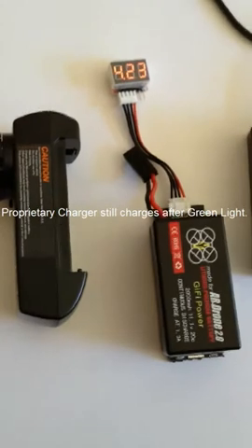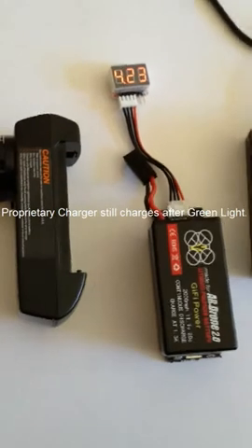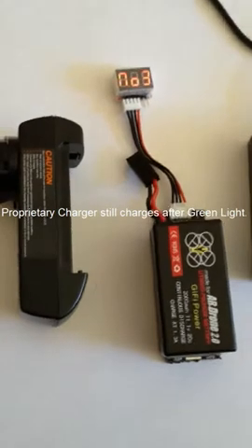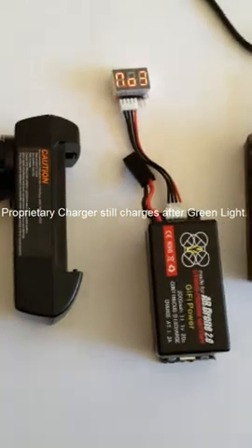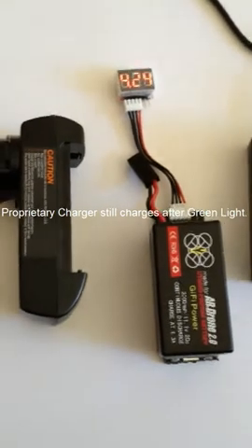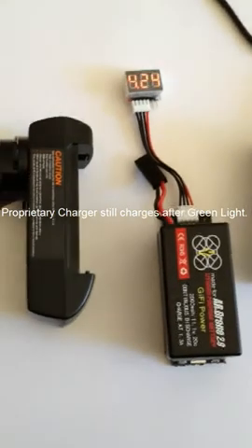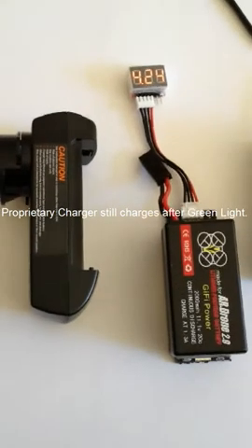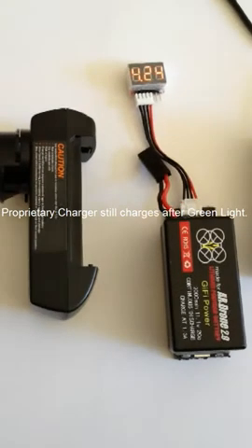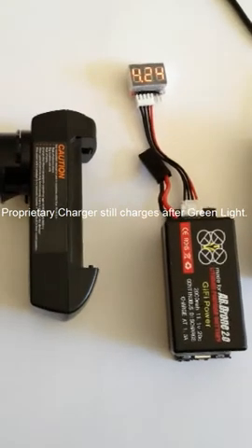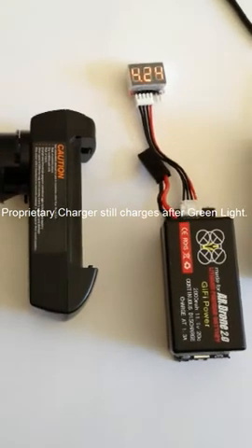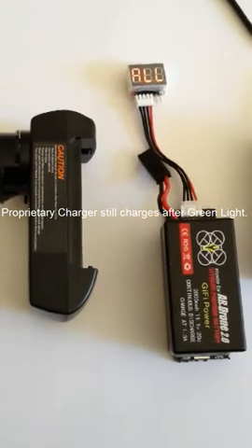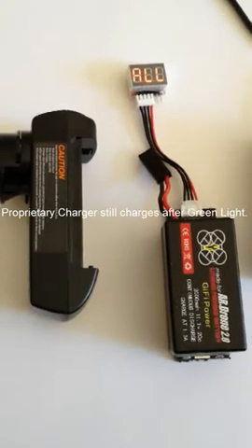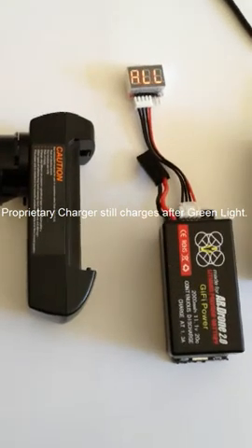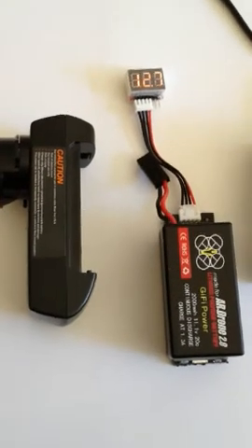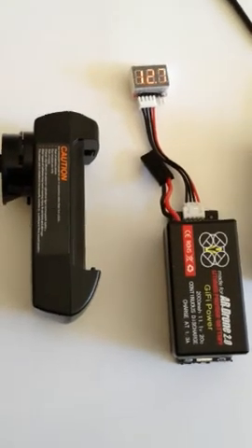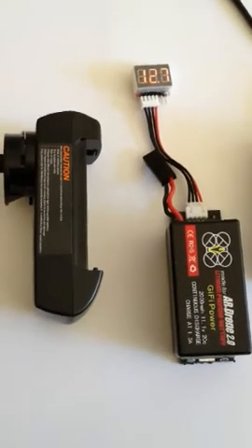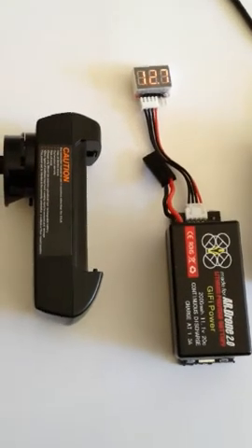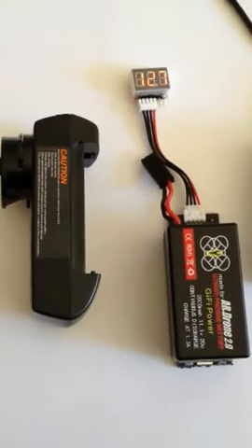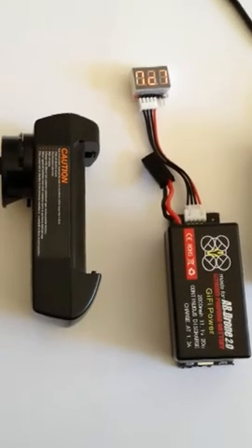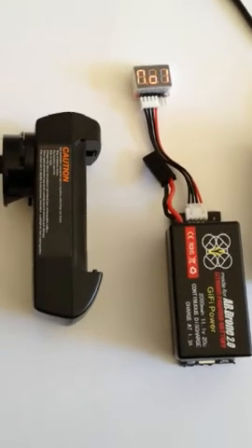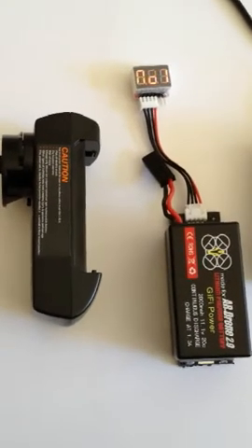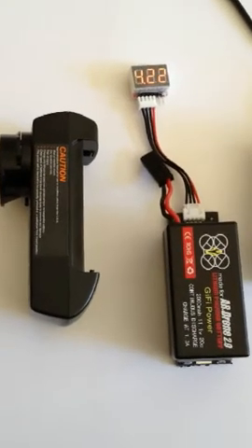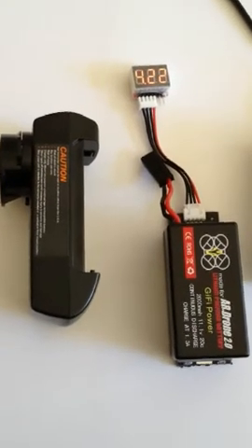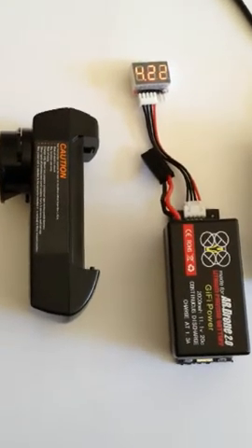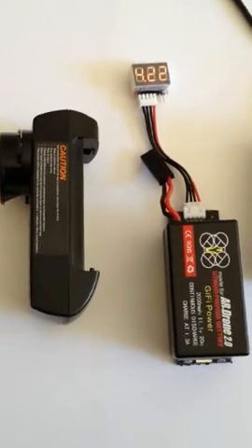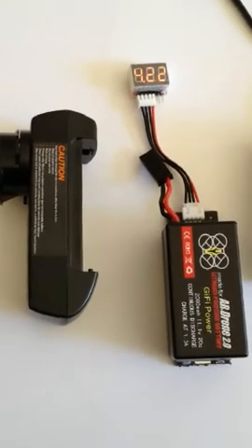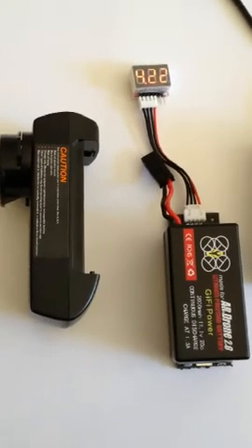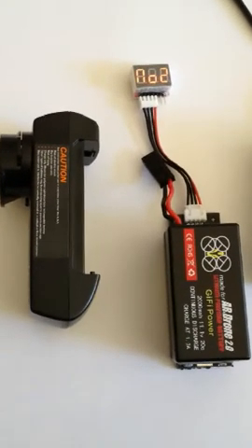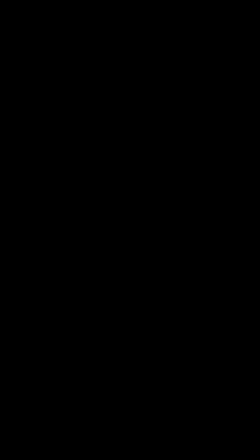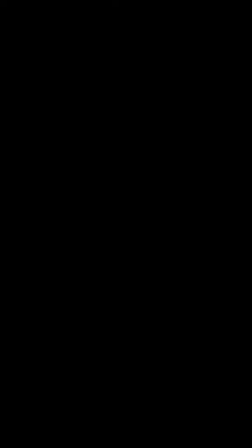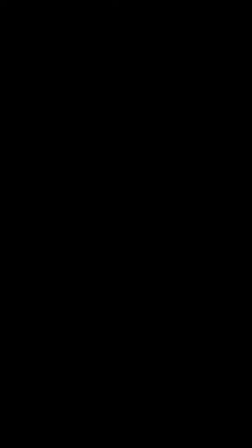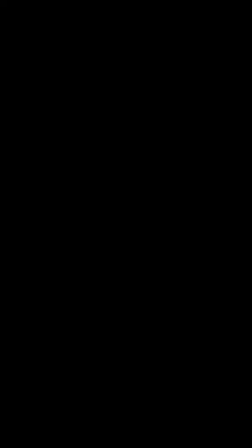I consider this a fault with the Parrot charger. Thank you.